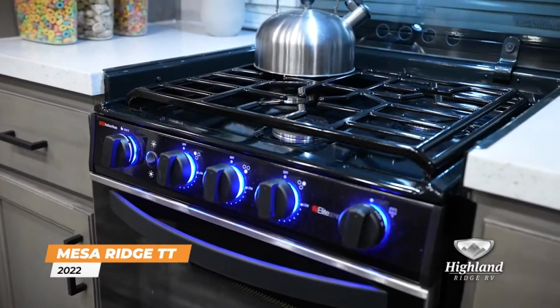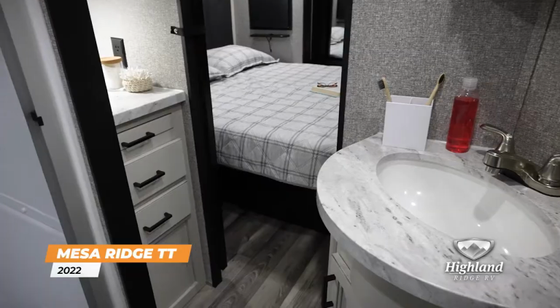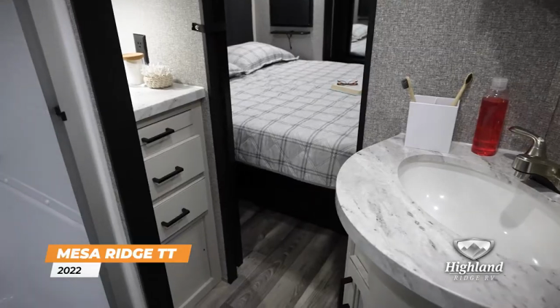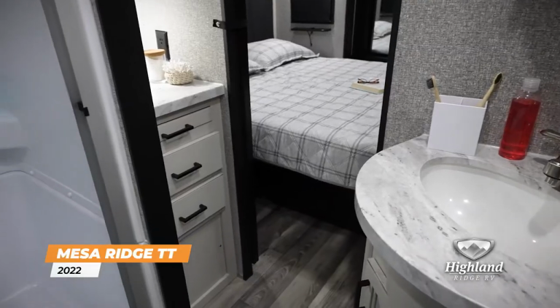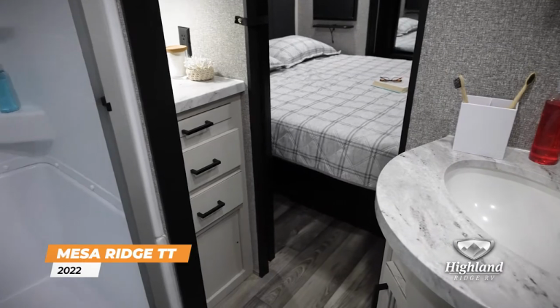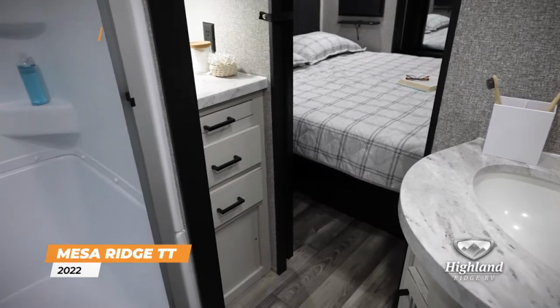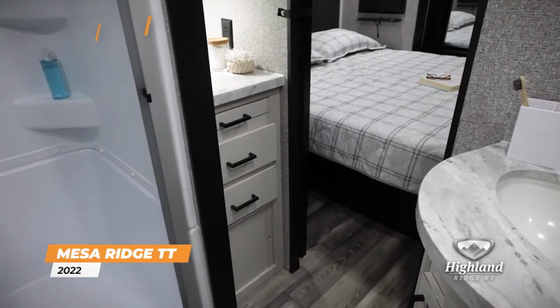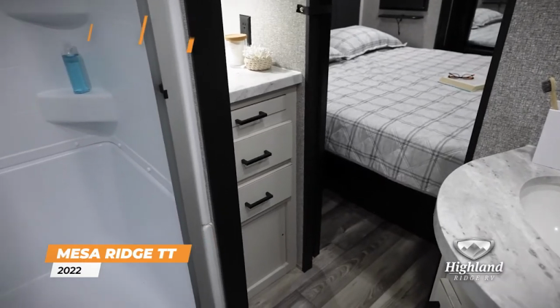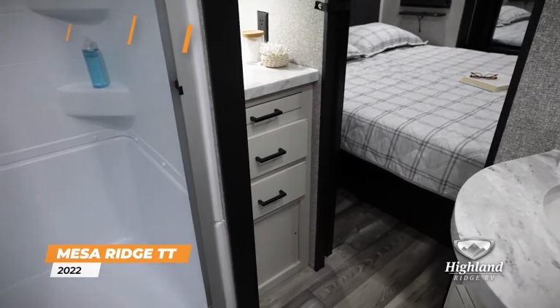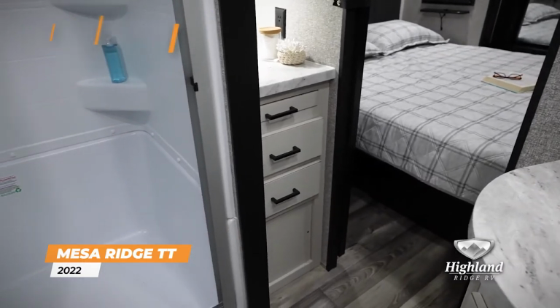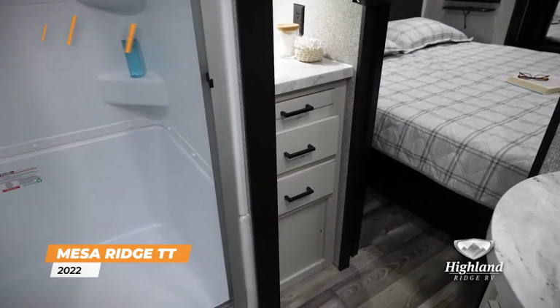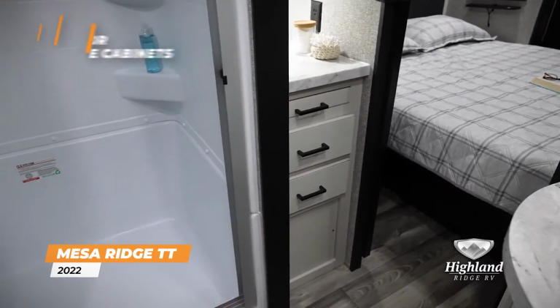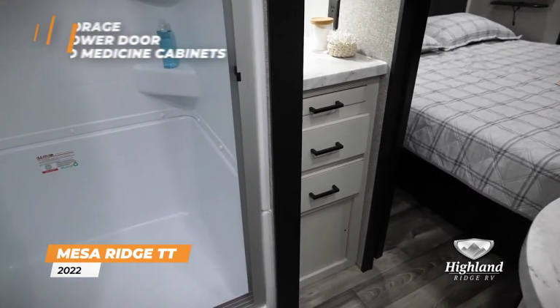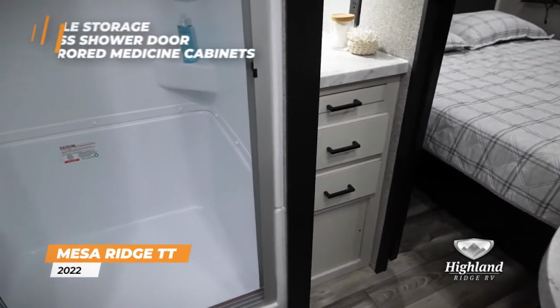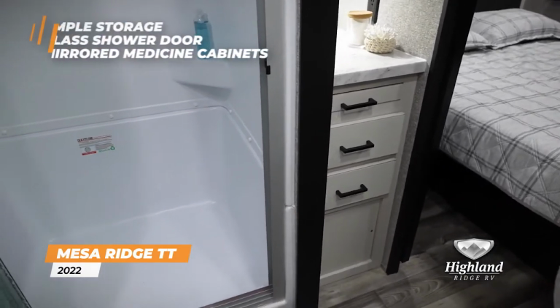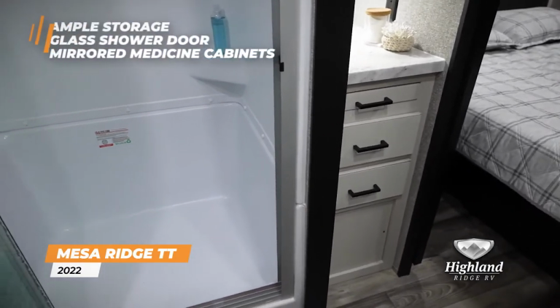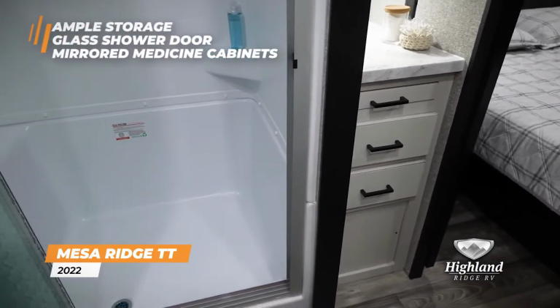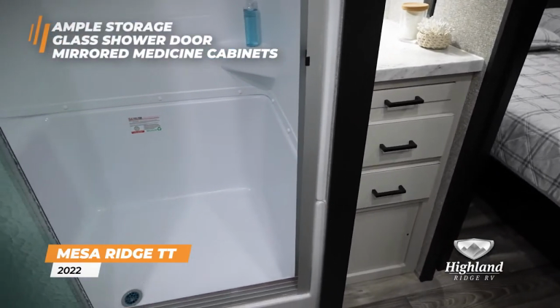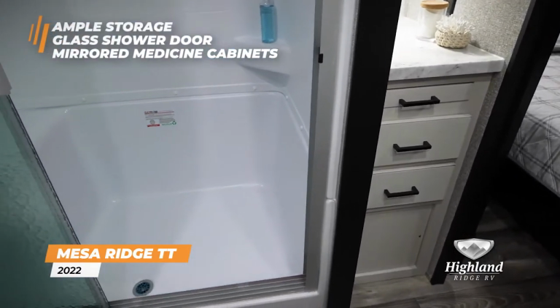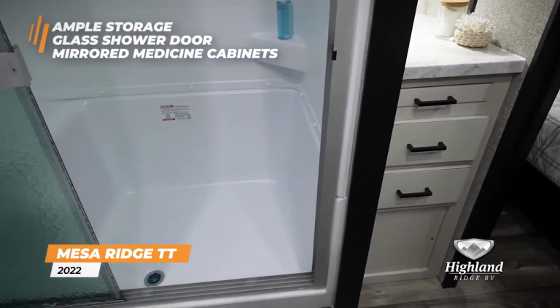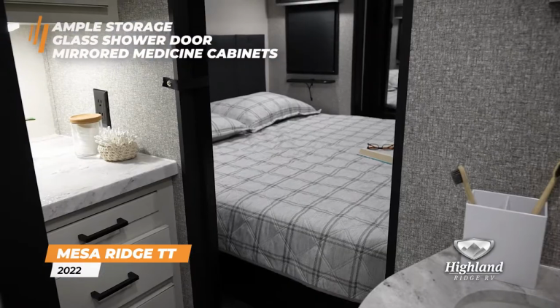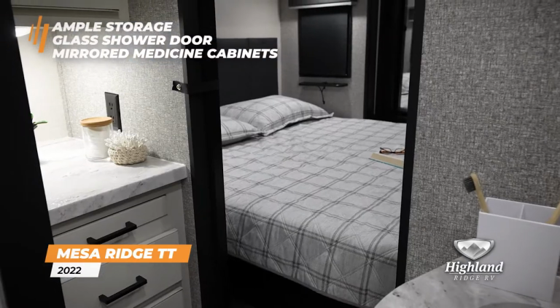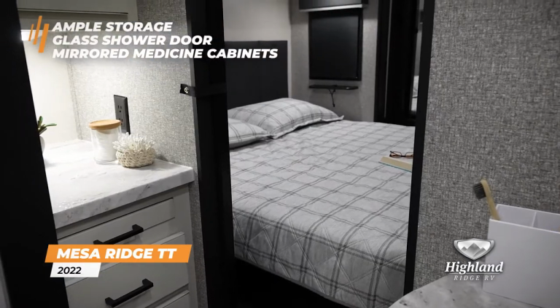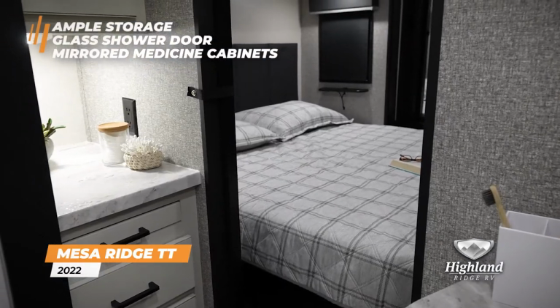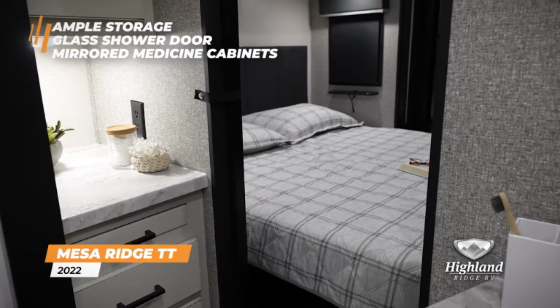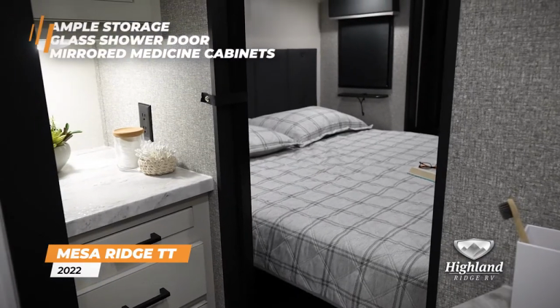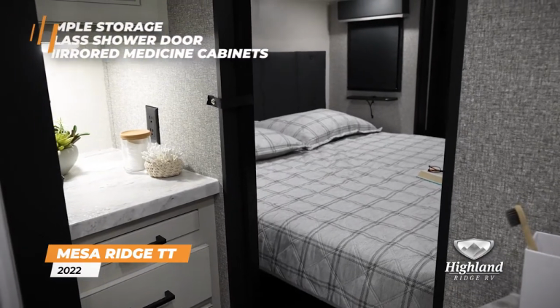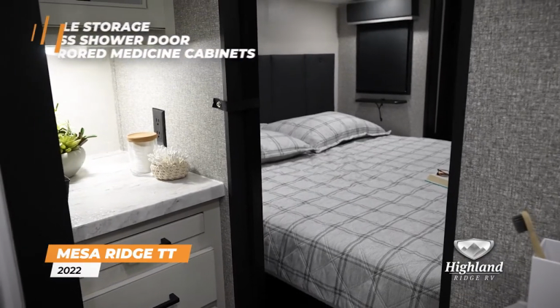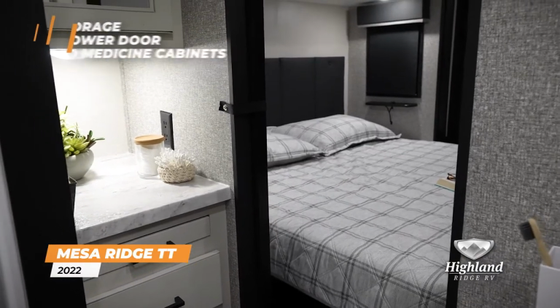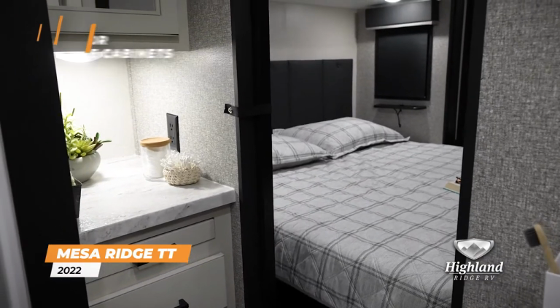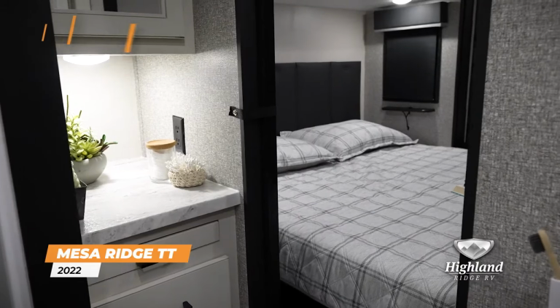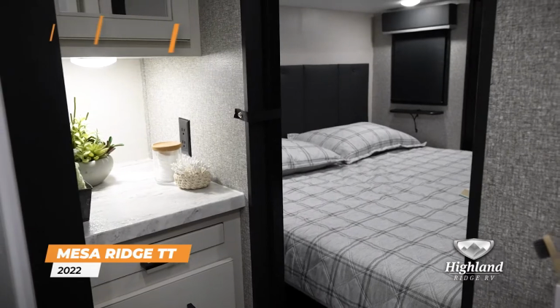In the bathroom, extra storage, a glass shower door, and mirrored medicine cabinets make you feel right at home.